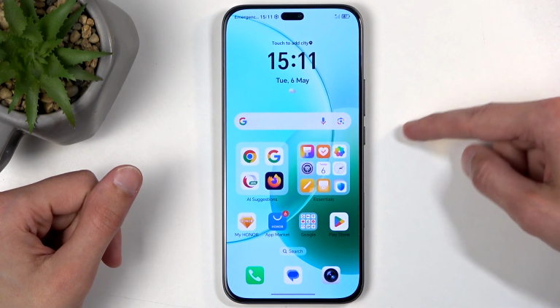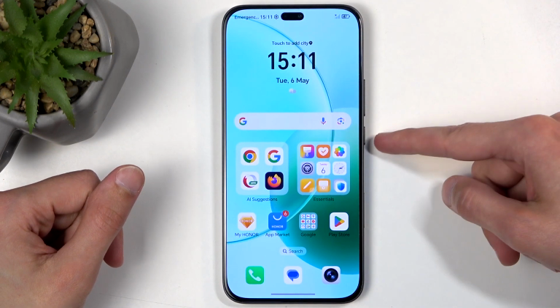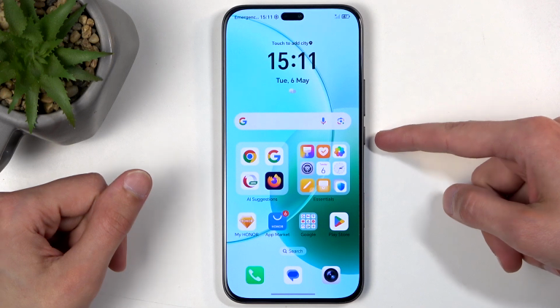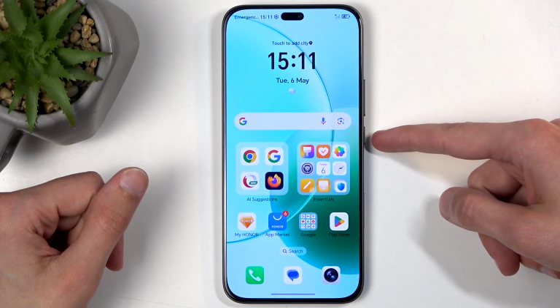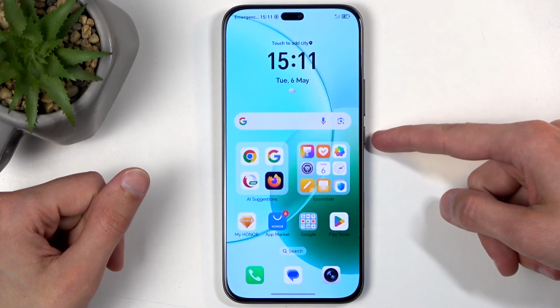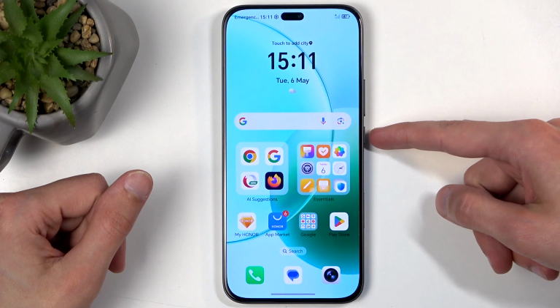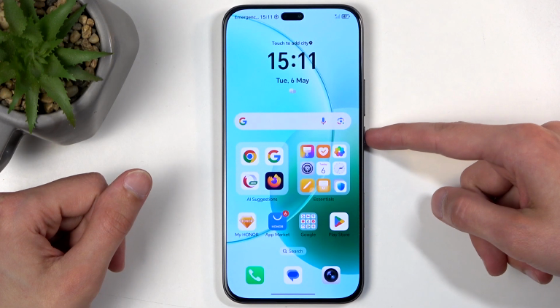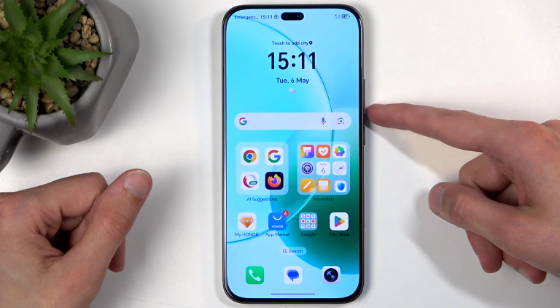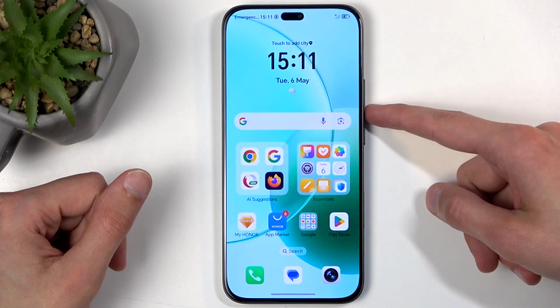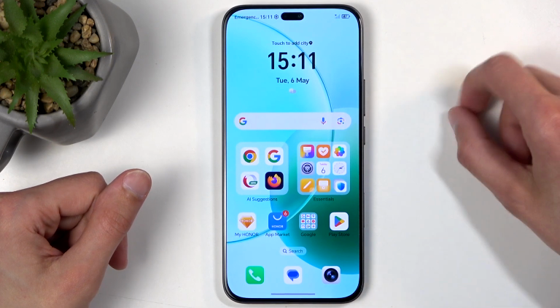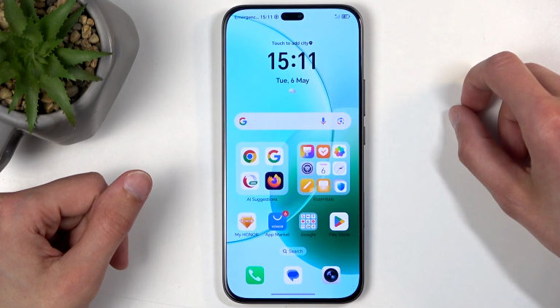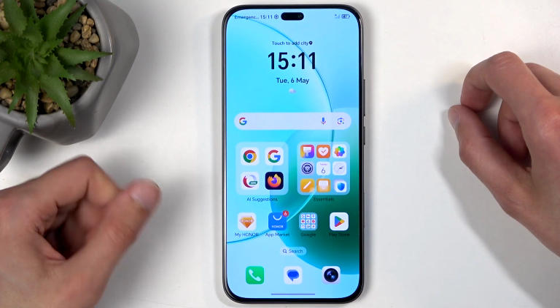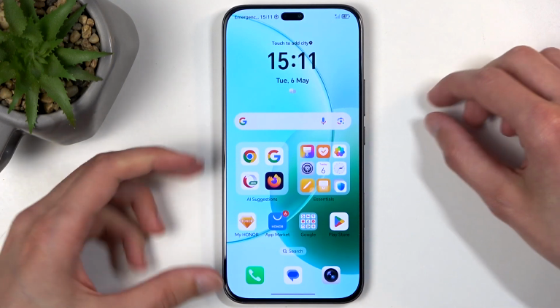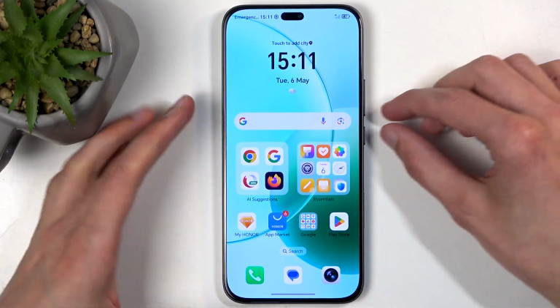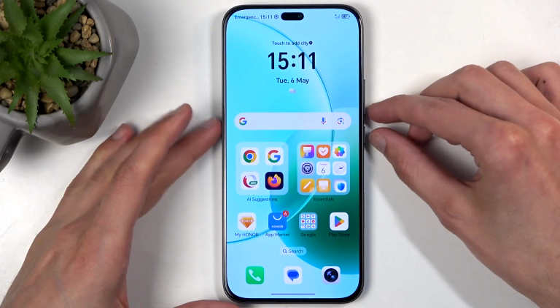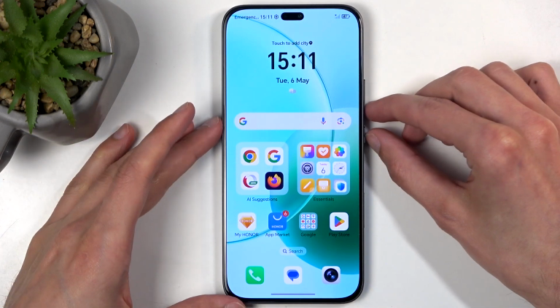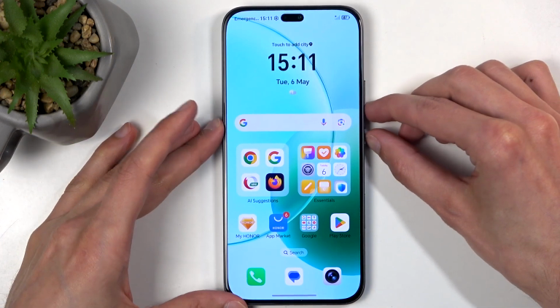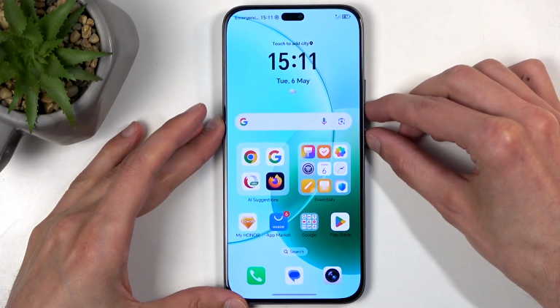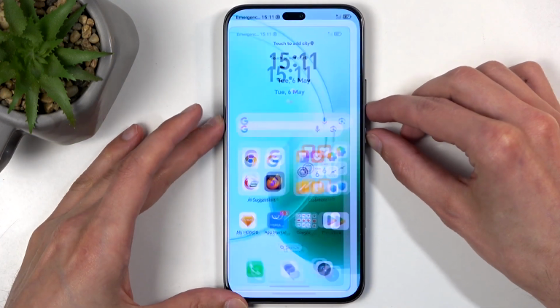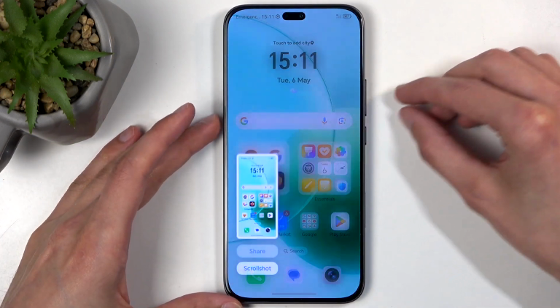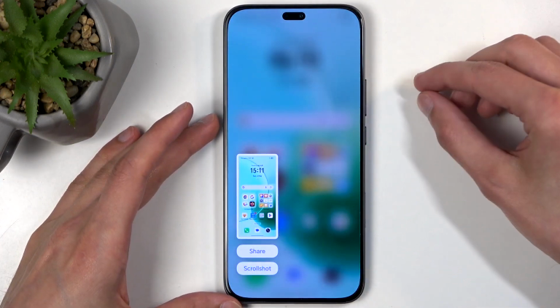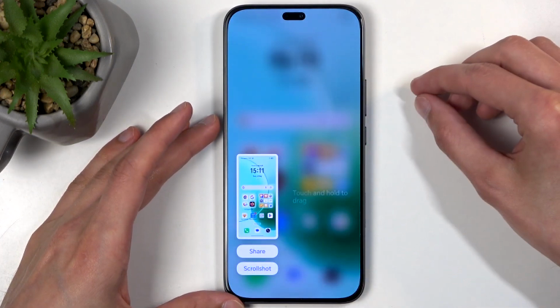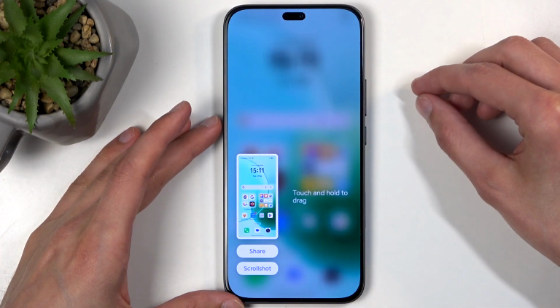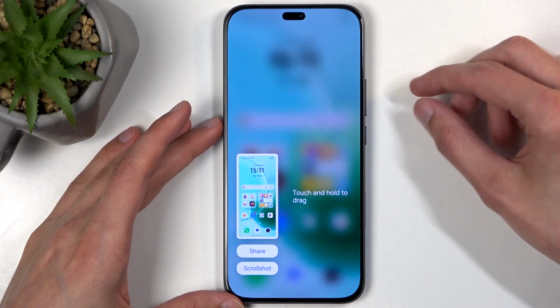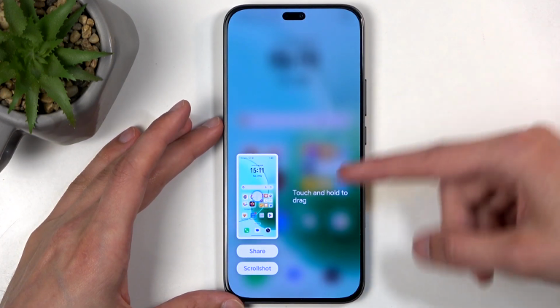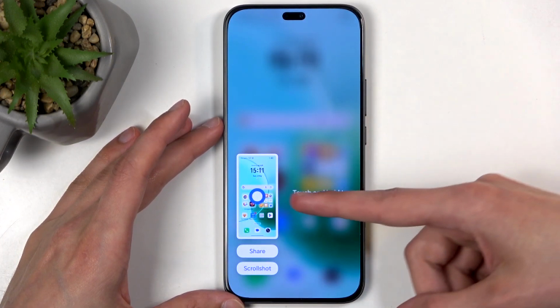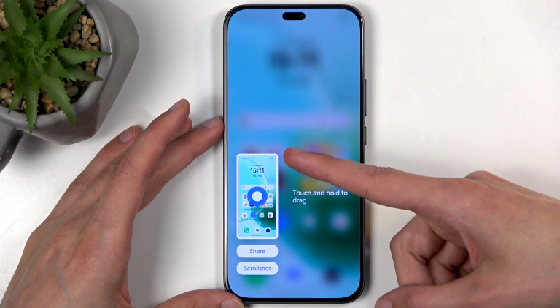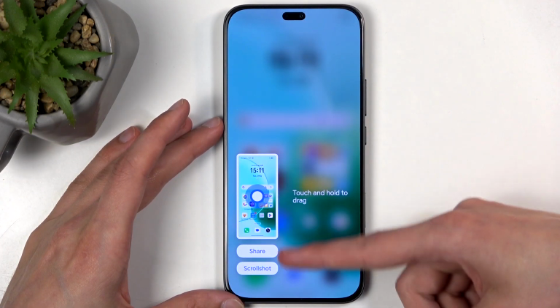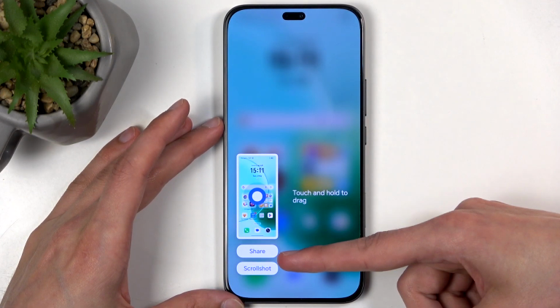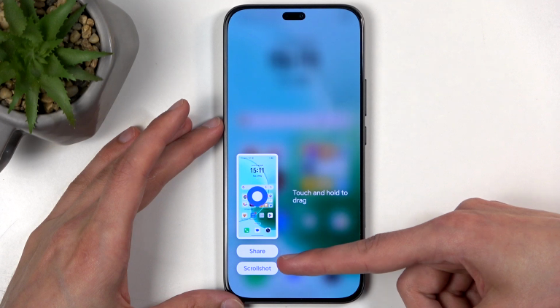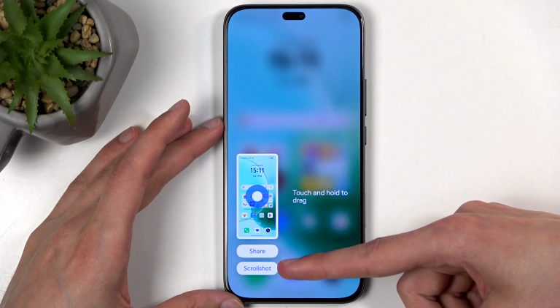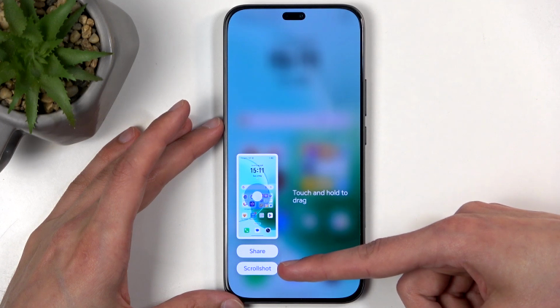And next, simply hold the power button and volume down at the same time. And you can see it captures the screenshot.